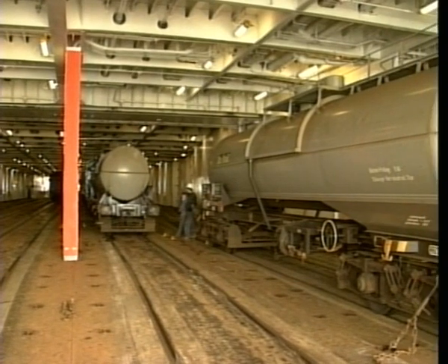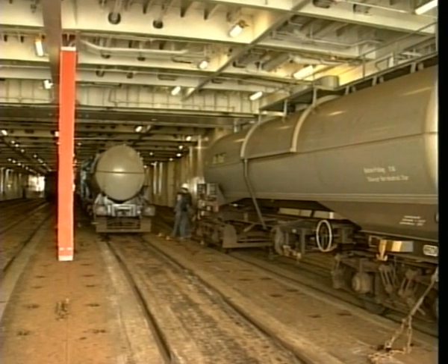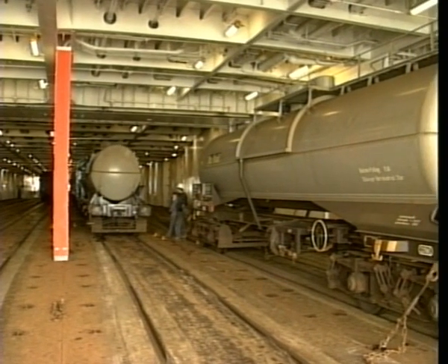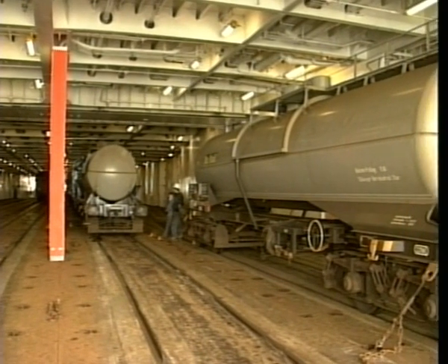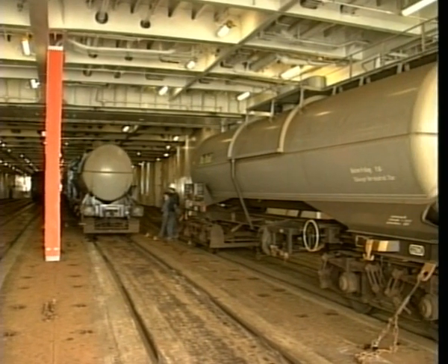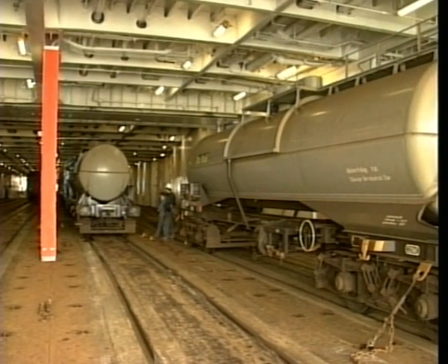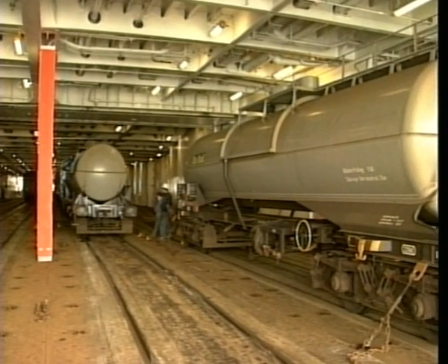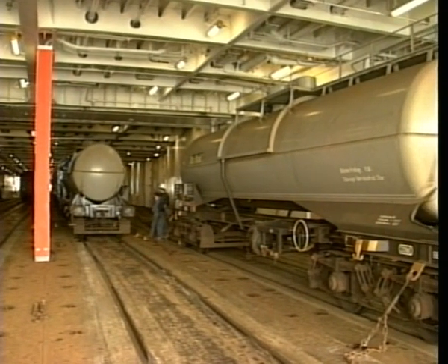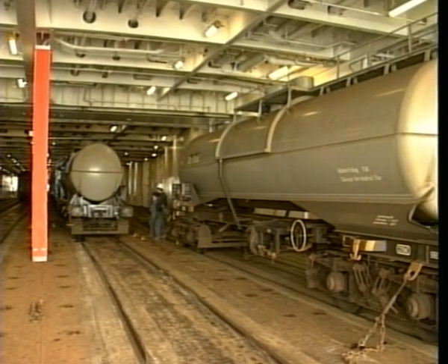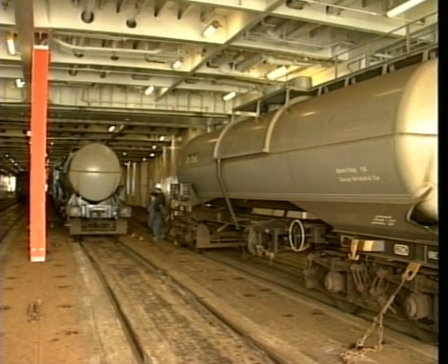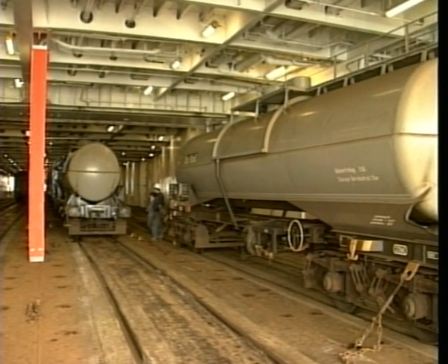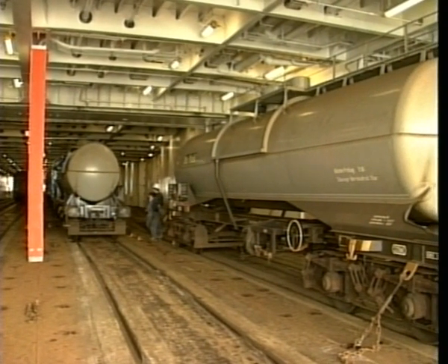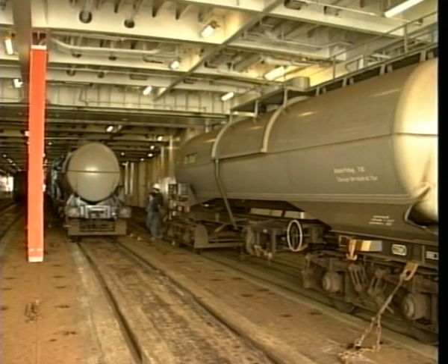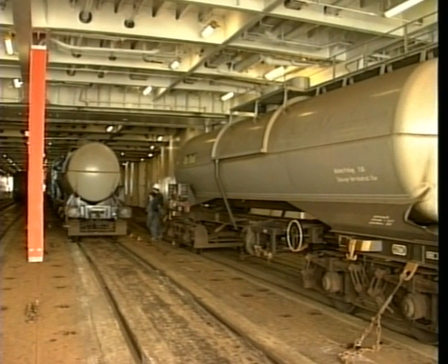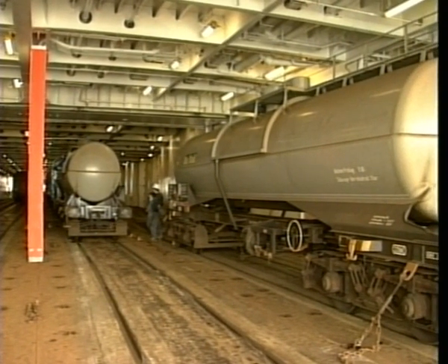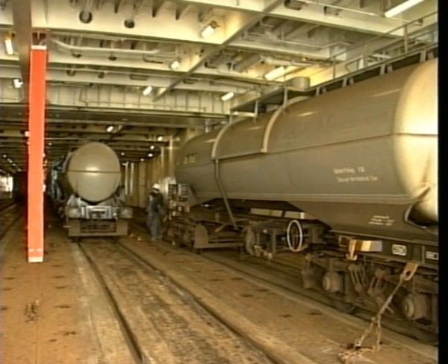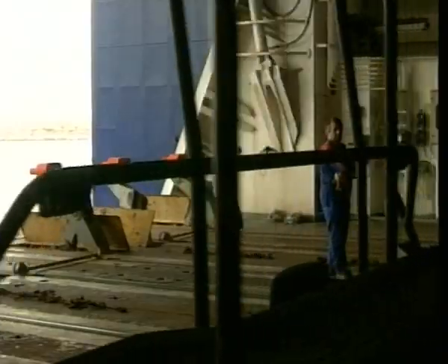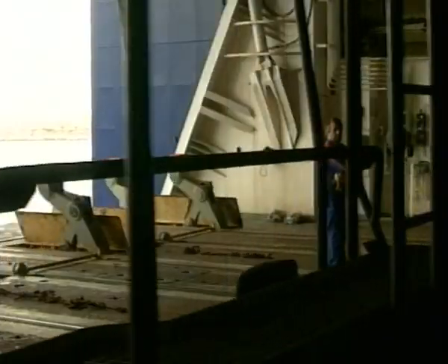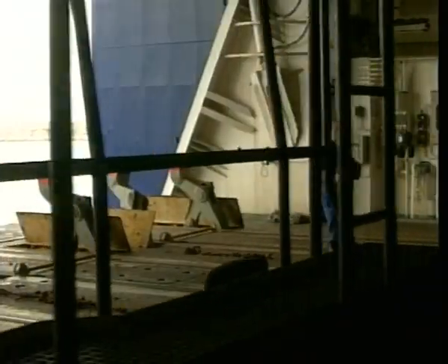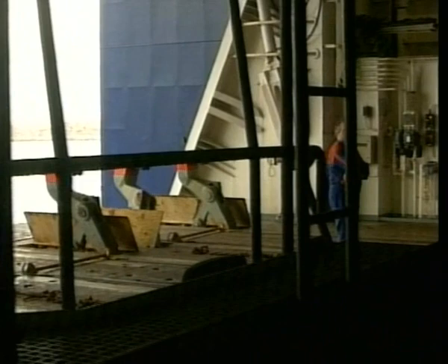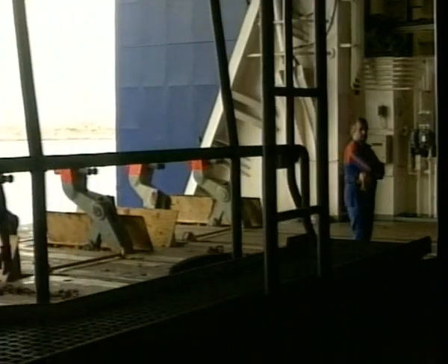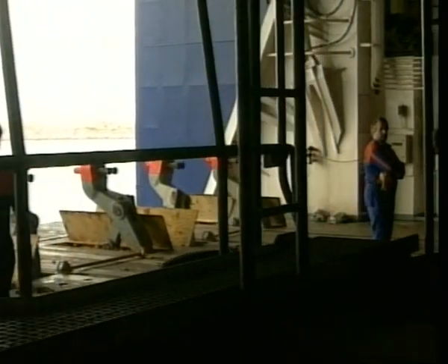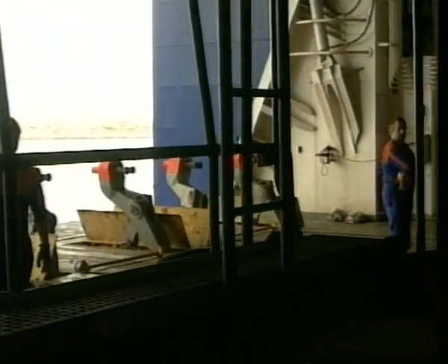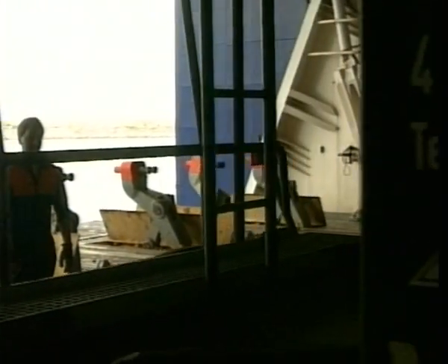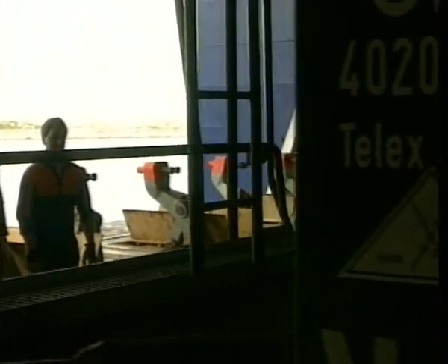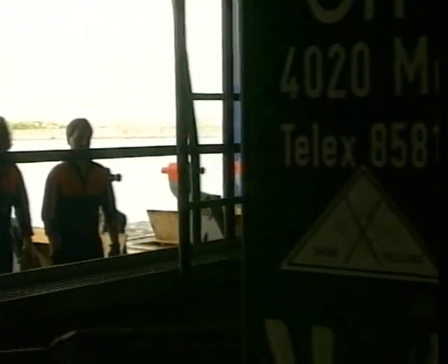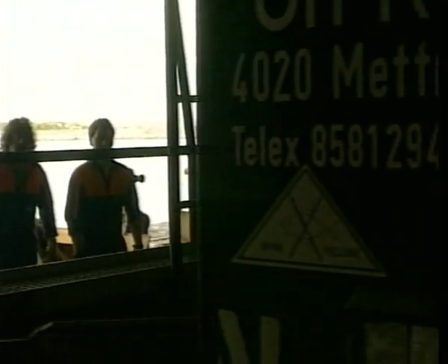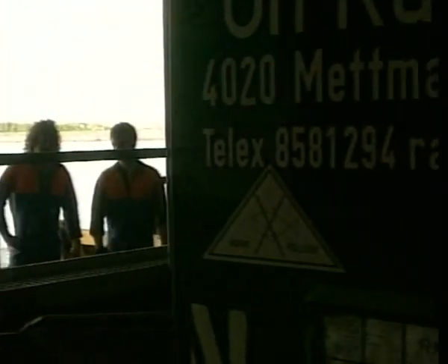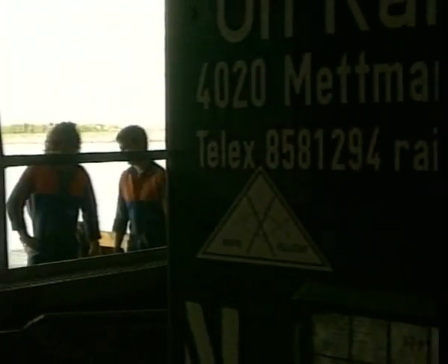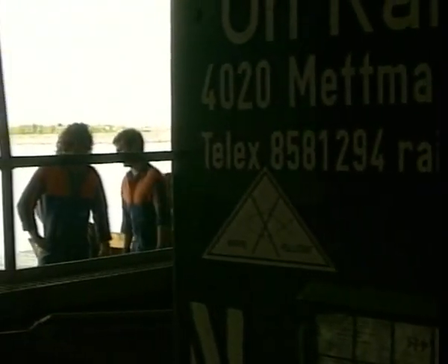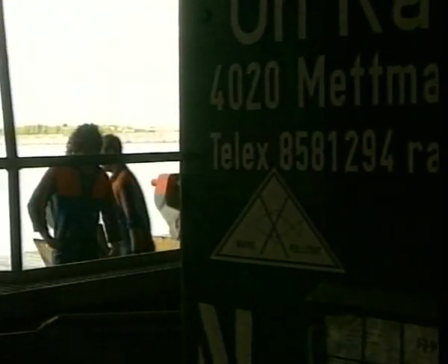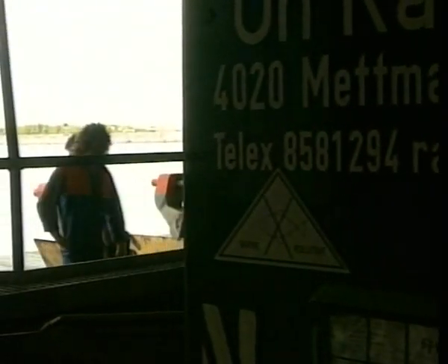Once on board, the wagons are chained to the deck, and any hazardous traffic is then separated from the rest of the cargo by special steel shutters.